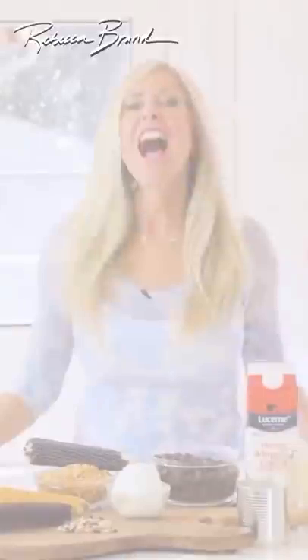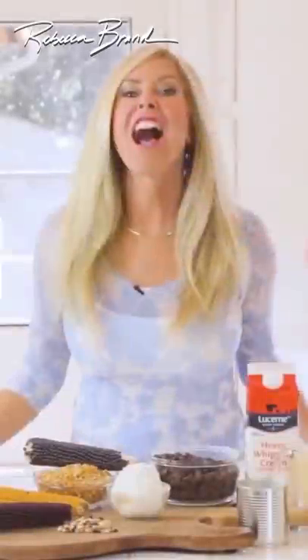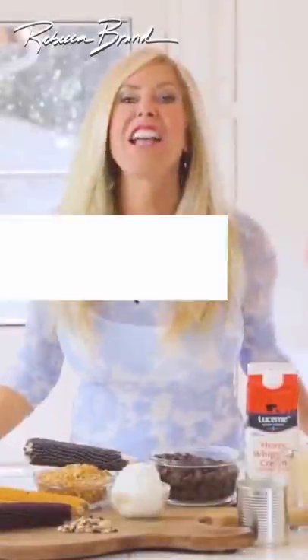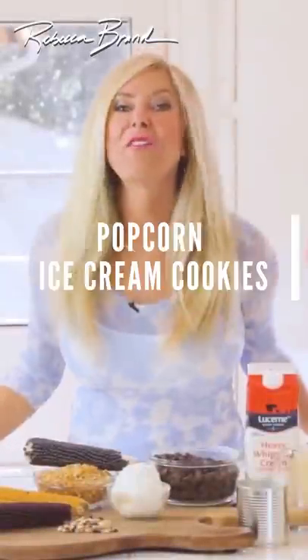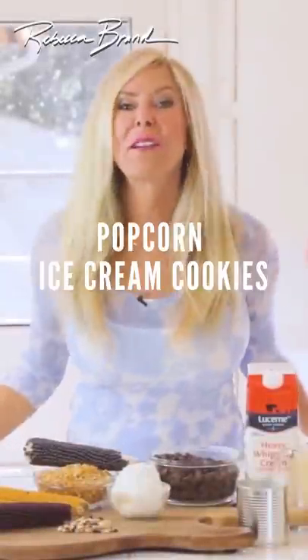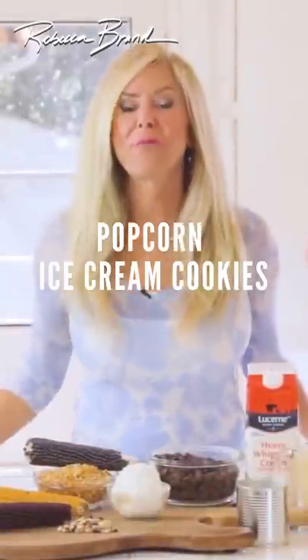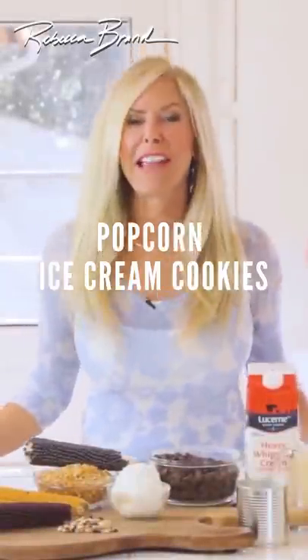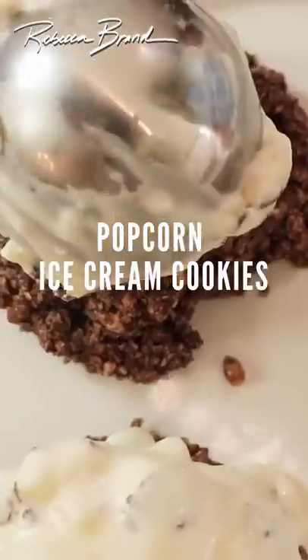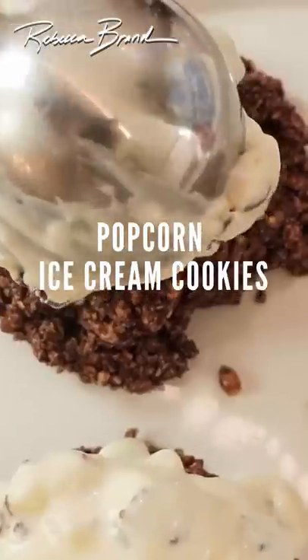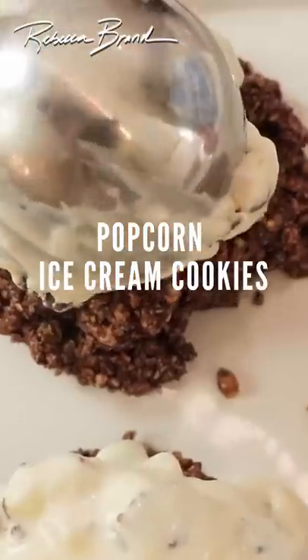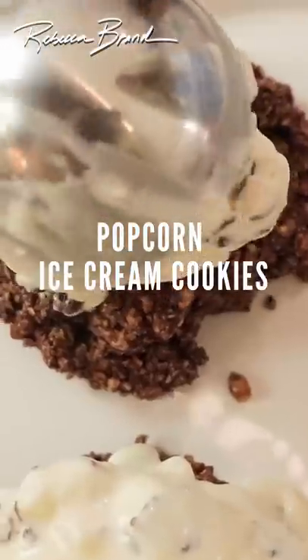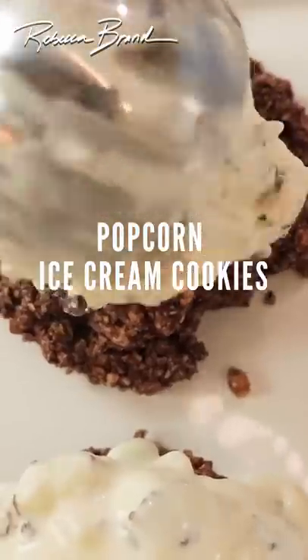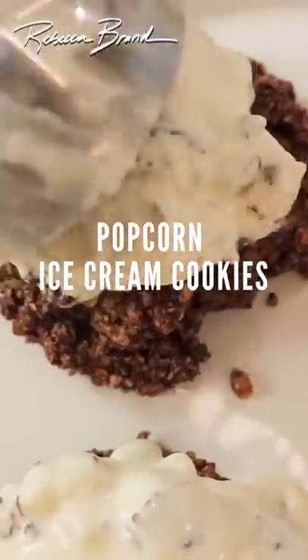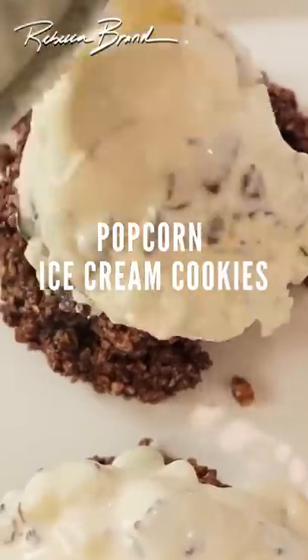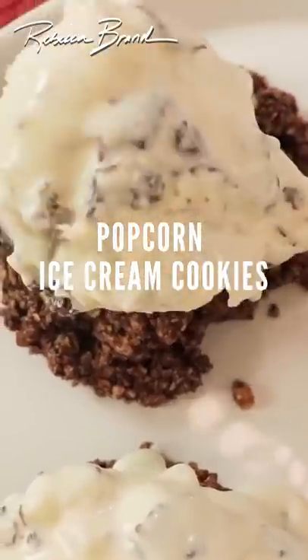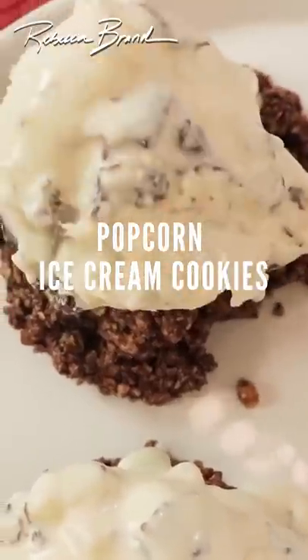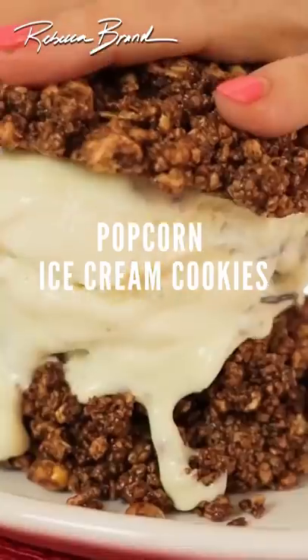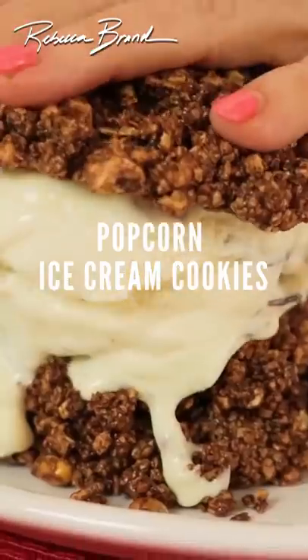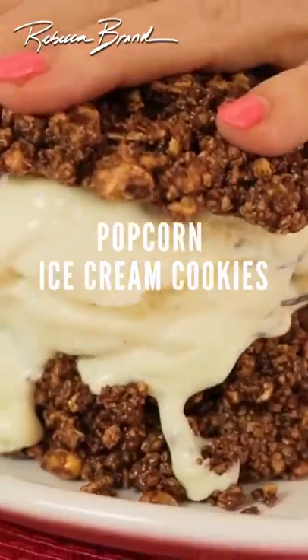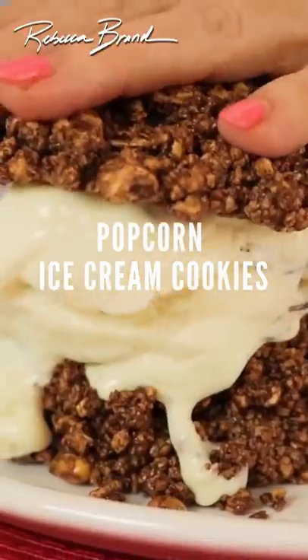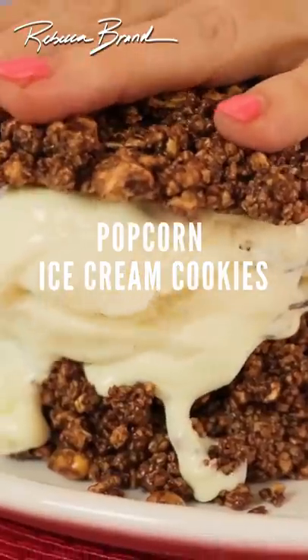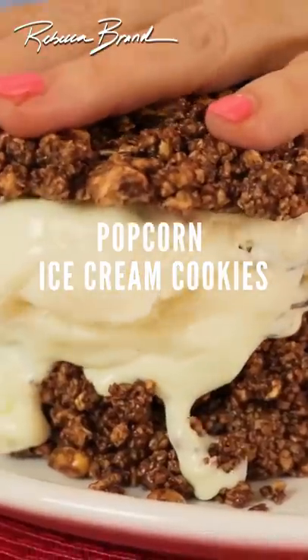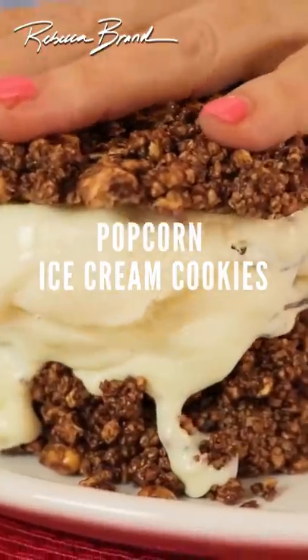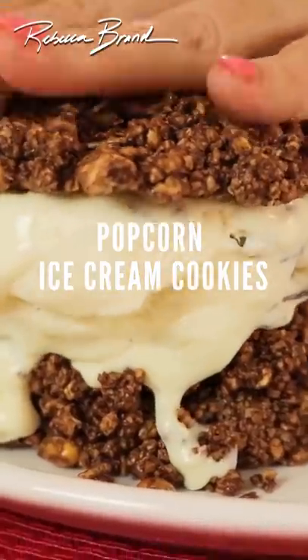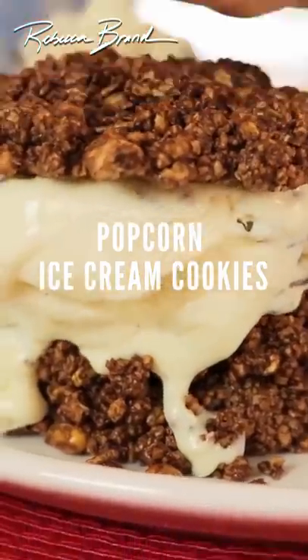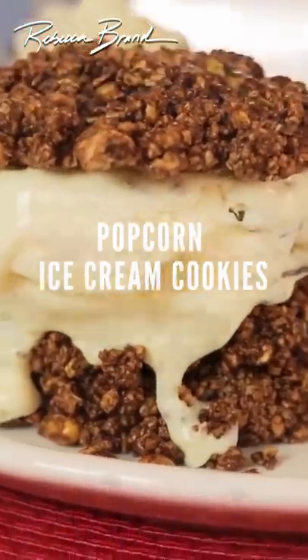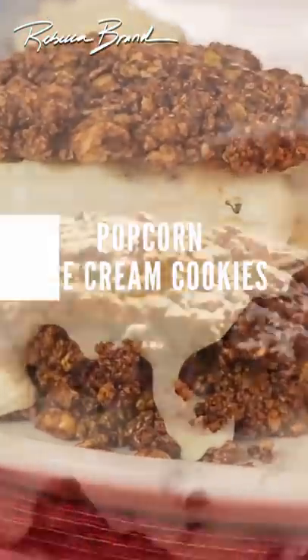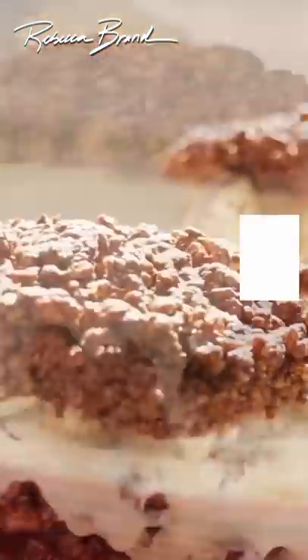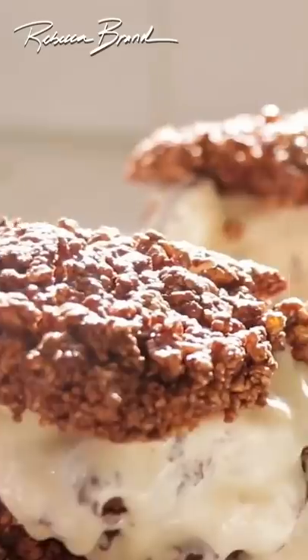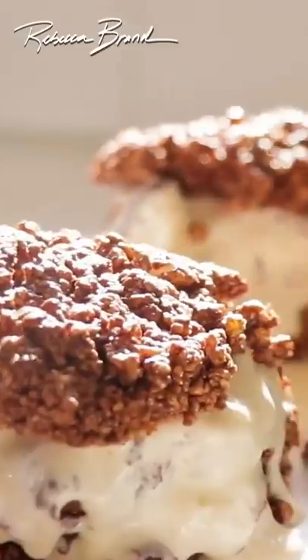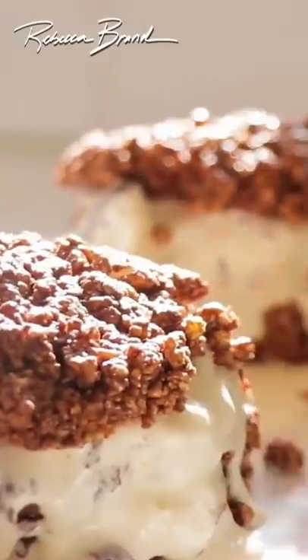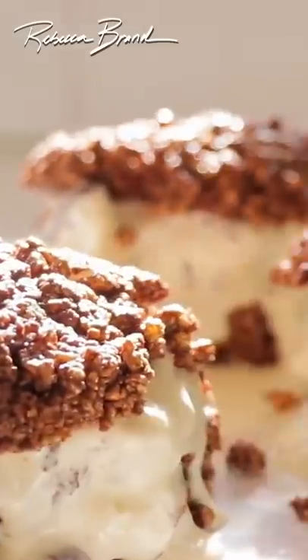Hi, I'm Rebecca Brand, and today we're making Stracciatella Ice Cream Popcorn Burgers.